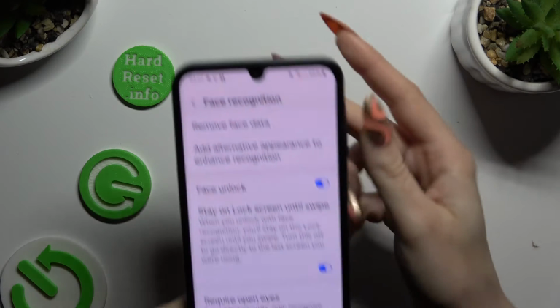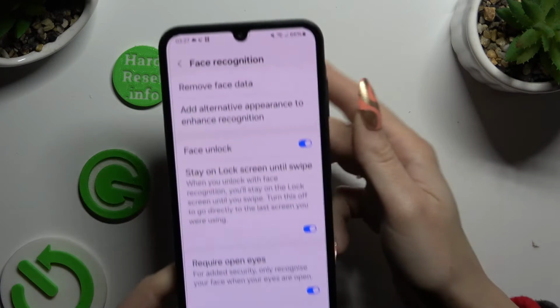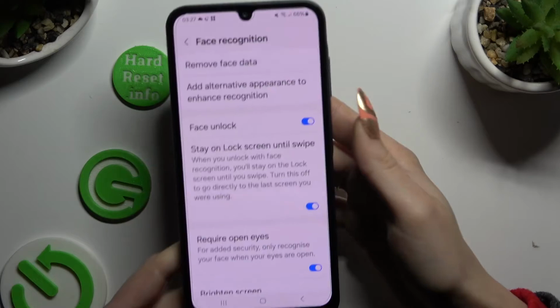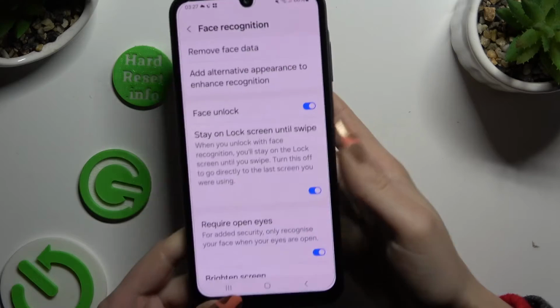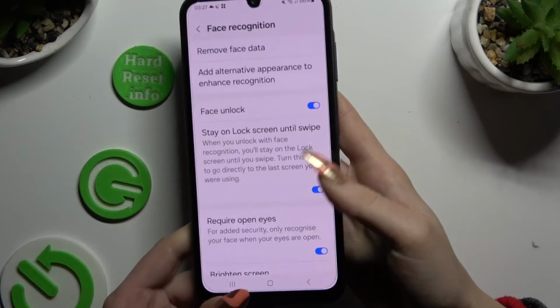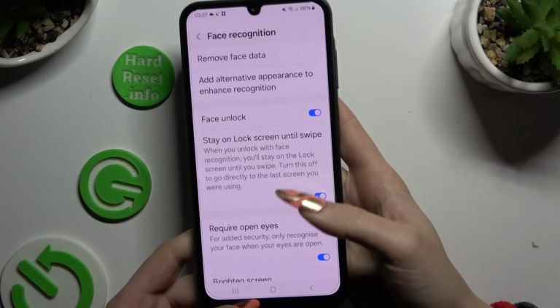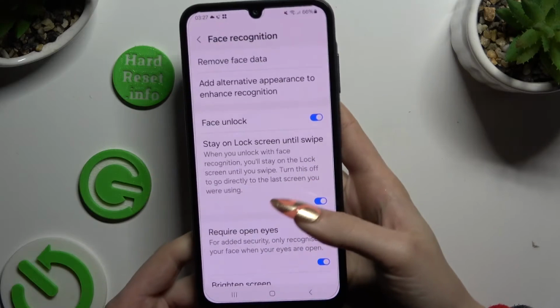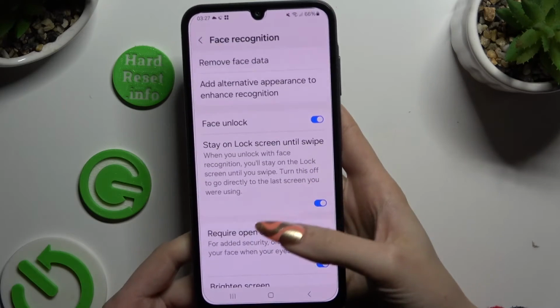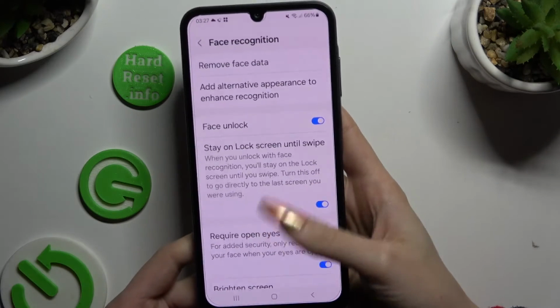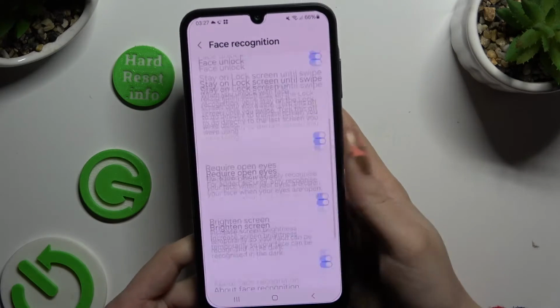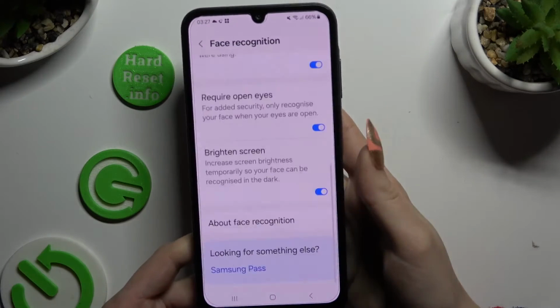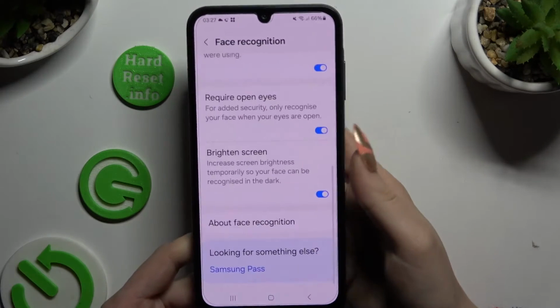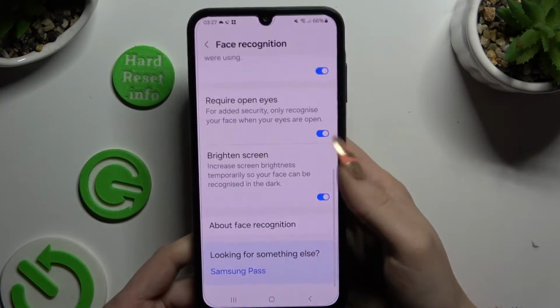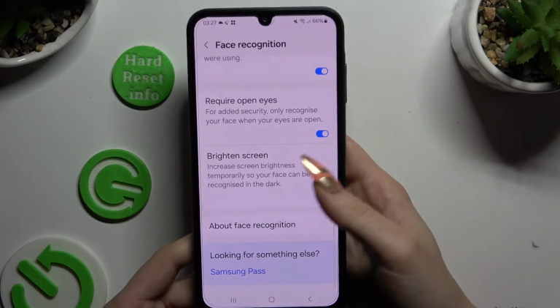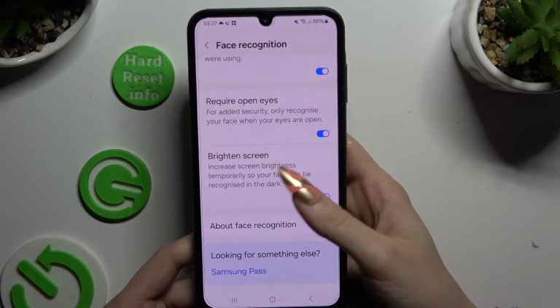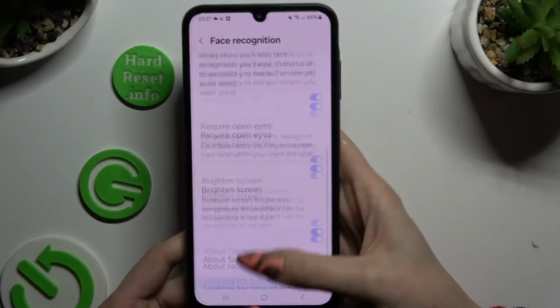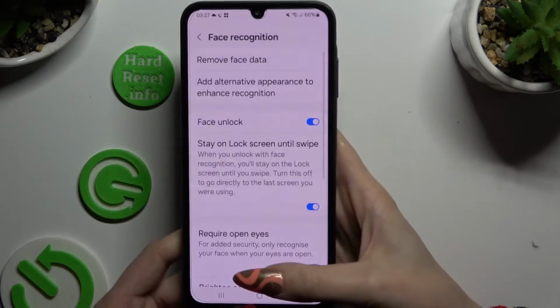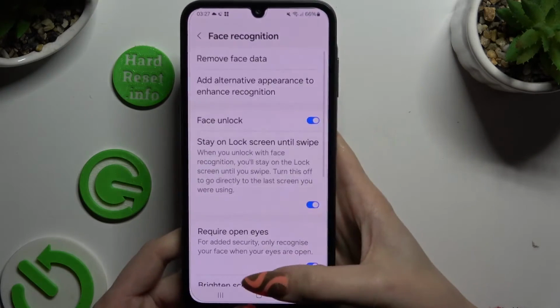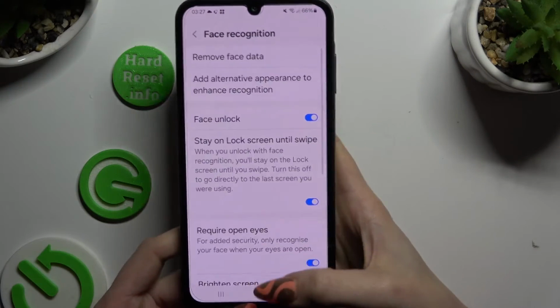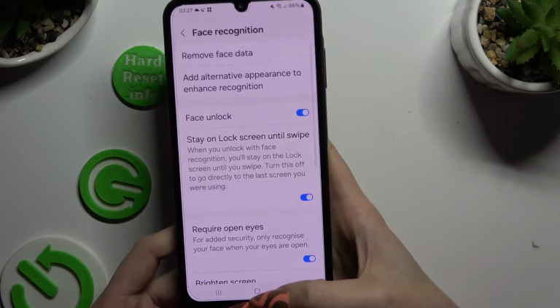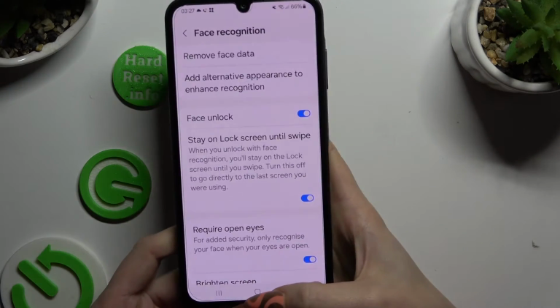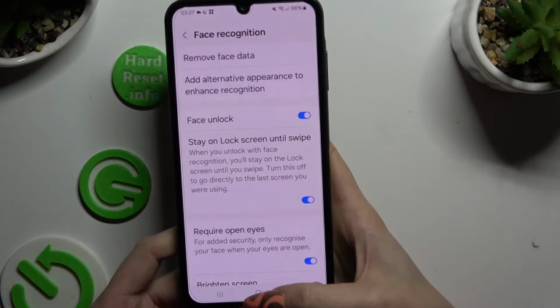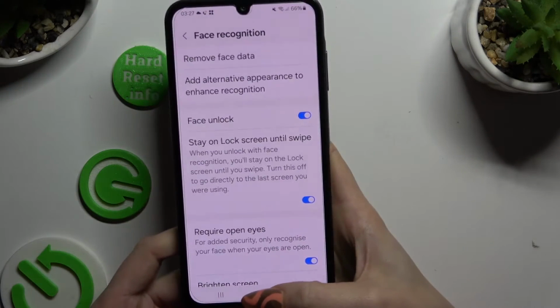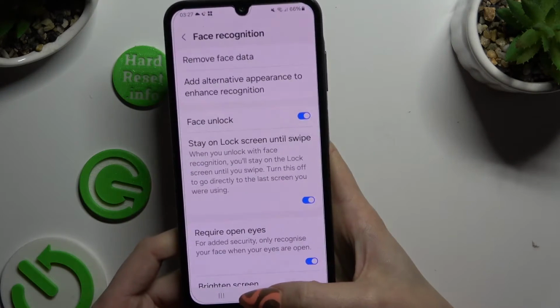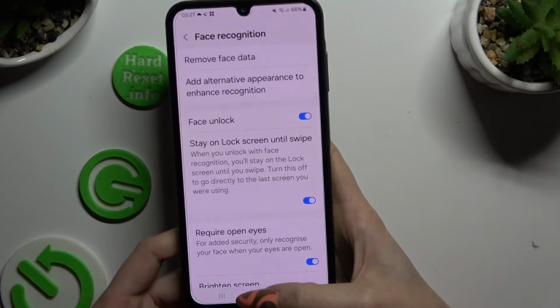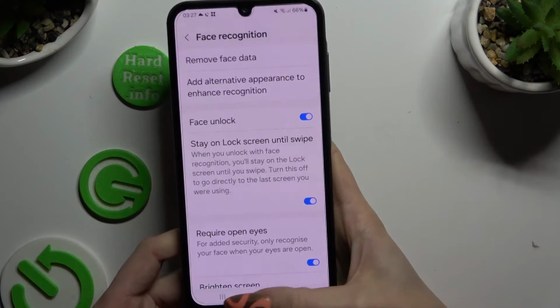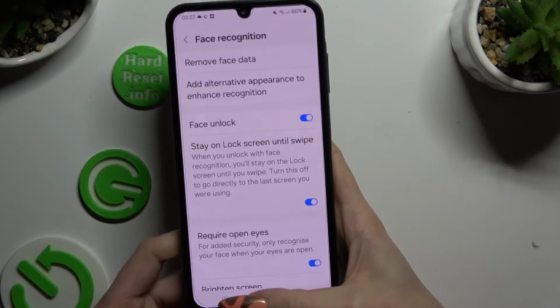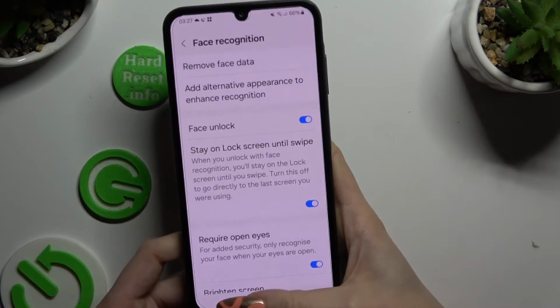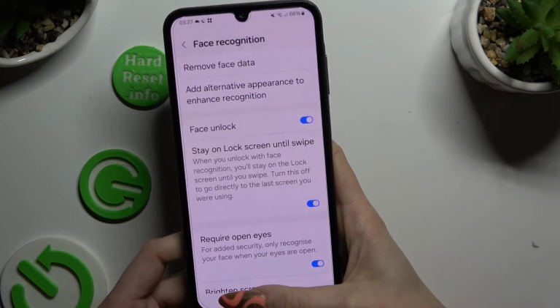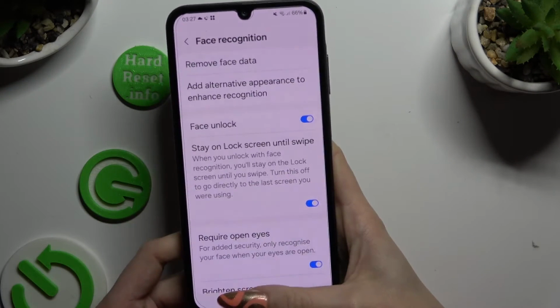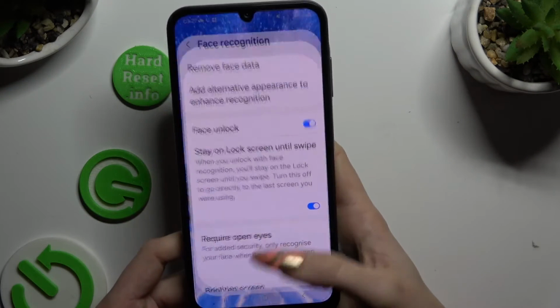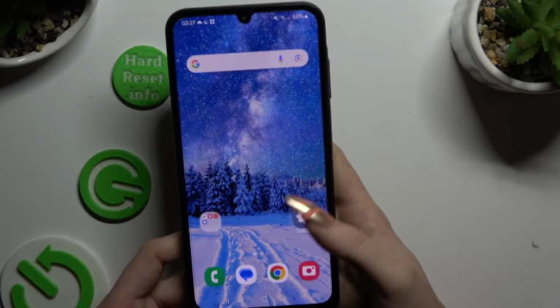Now you can manage all of those options however you want to, and go back.